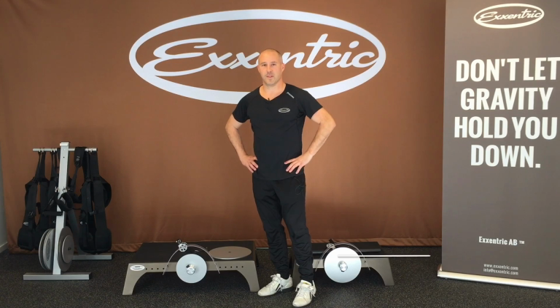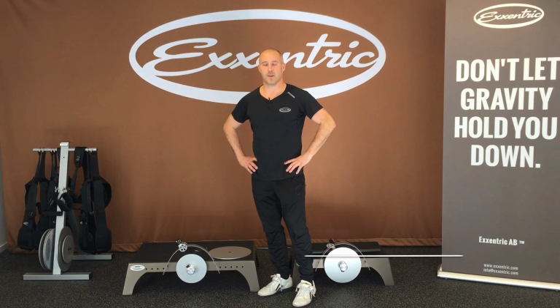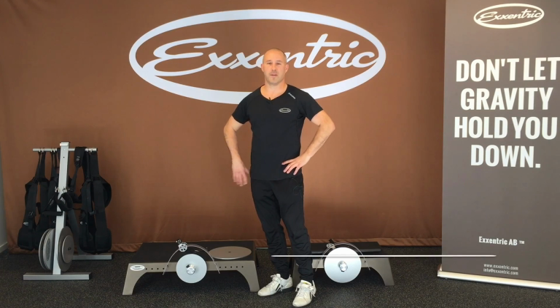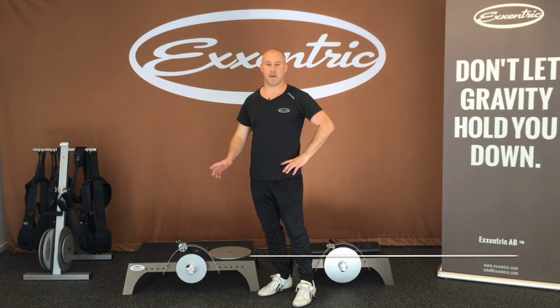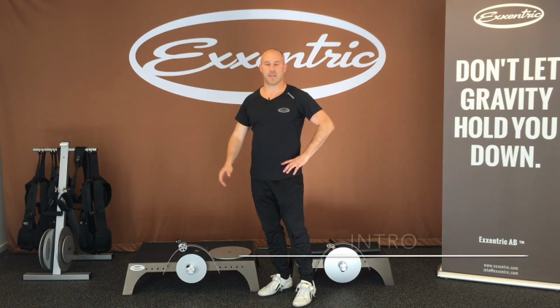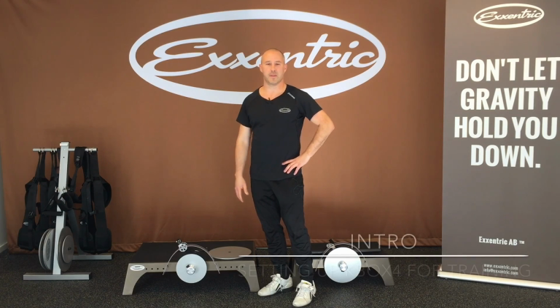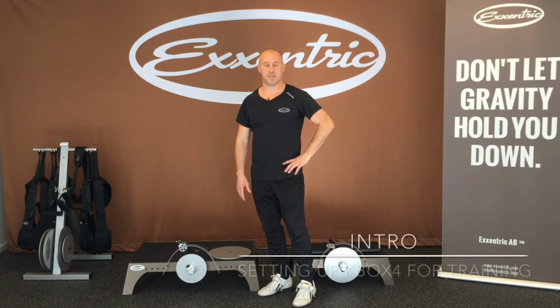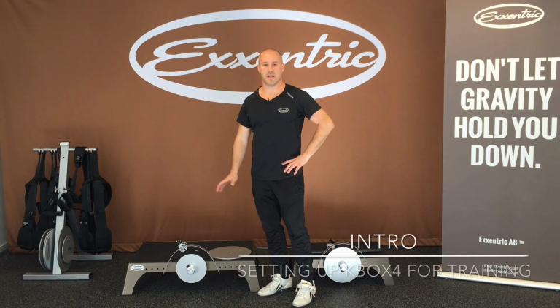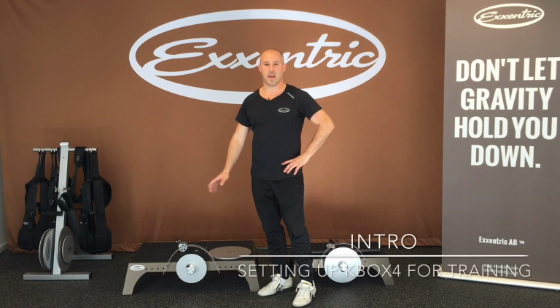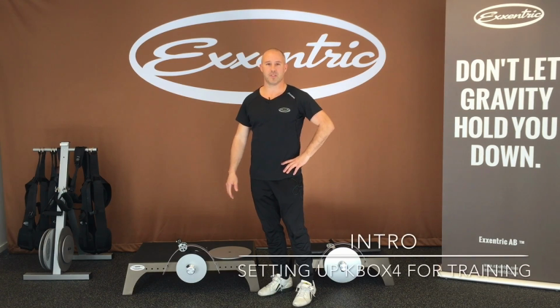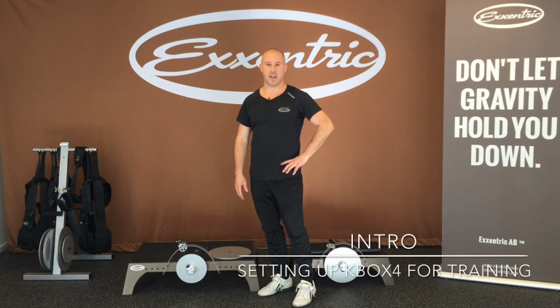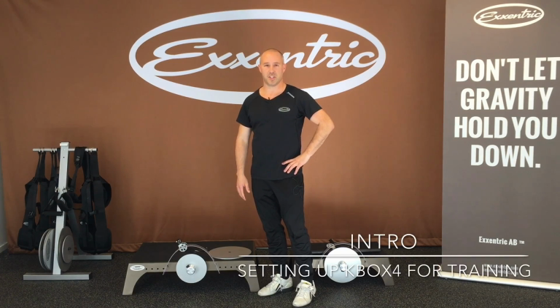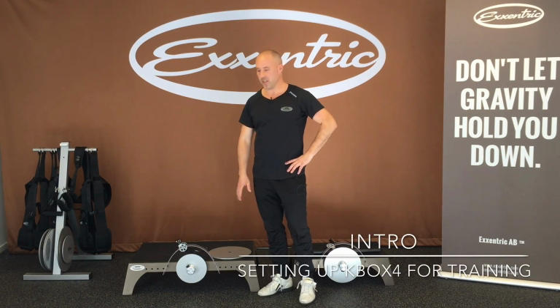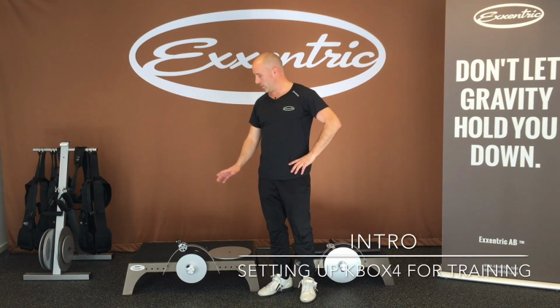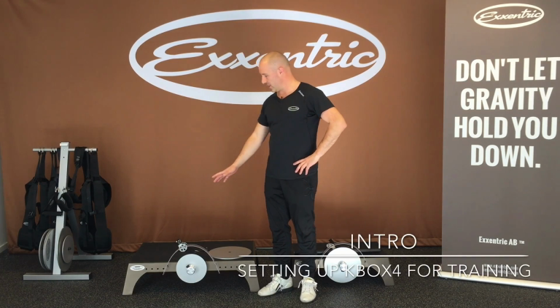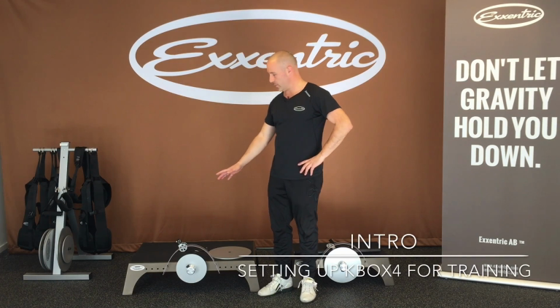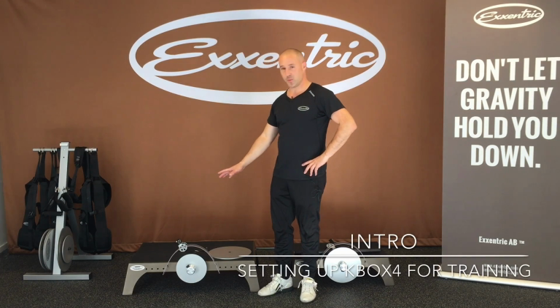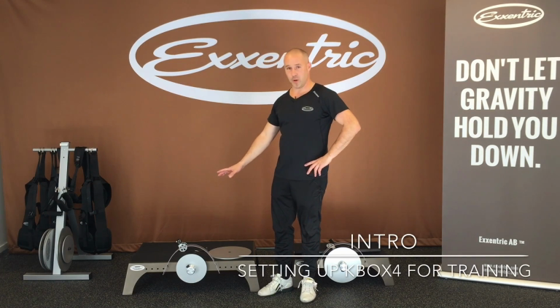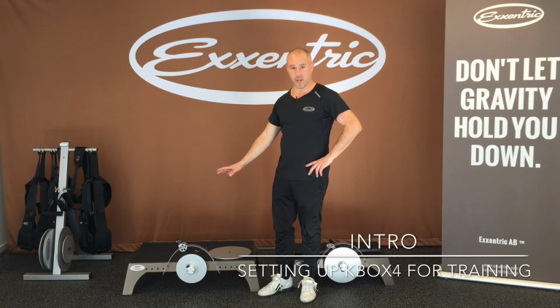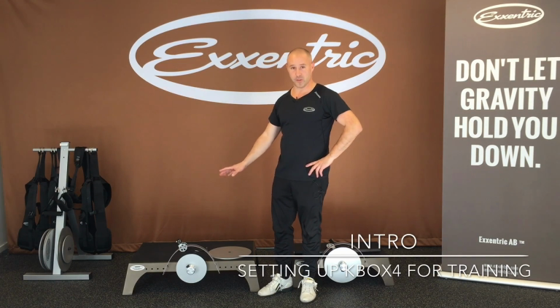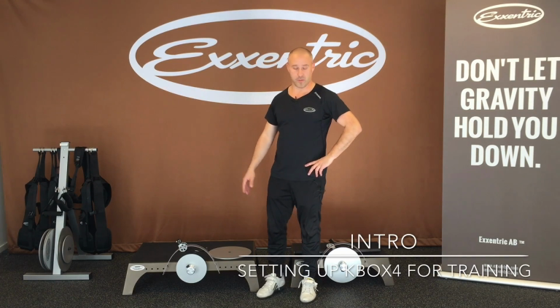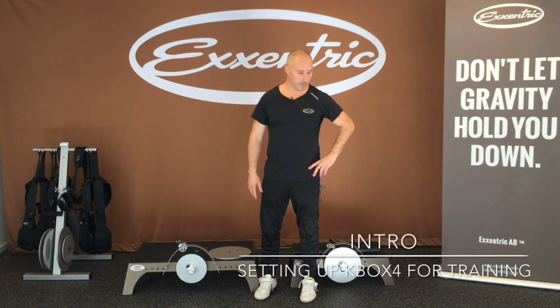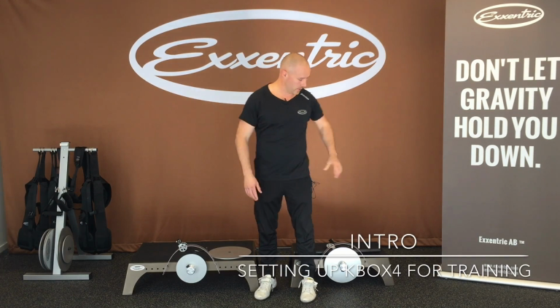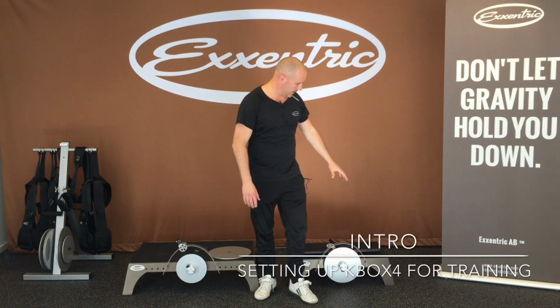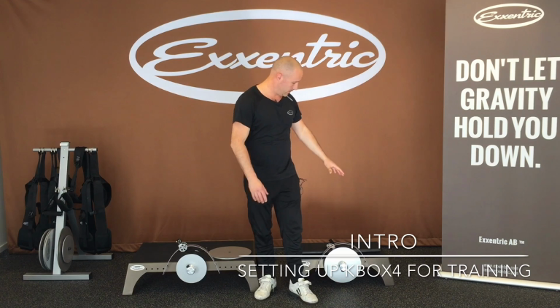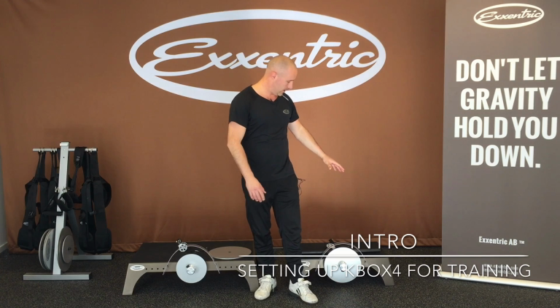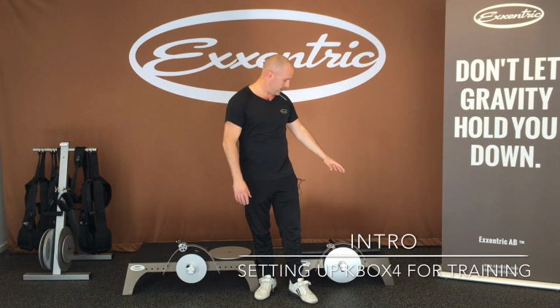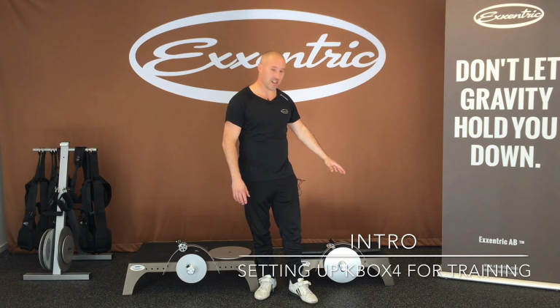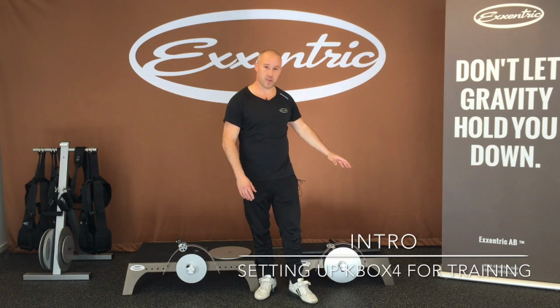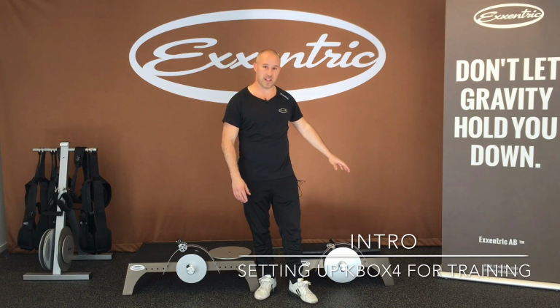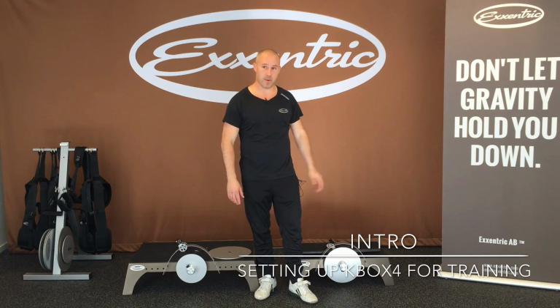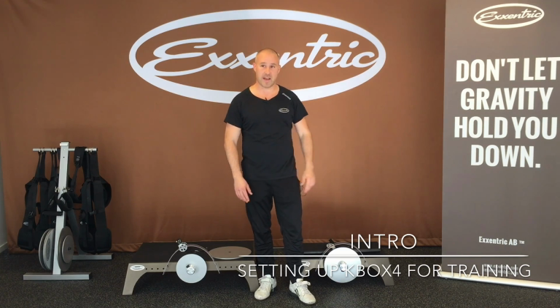Now time to see the K-Box in action. Here we have the K-Box Pro, which I'm going to use for the demo, and here on the other side you see the K-Box Lite.